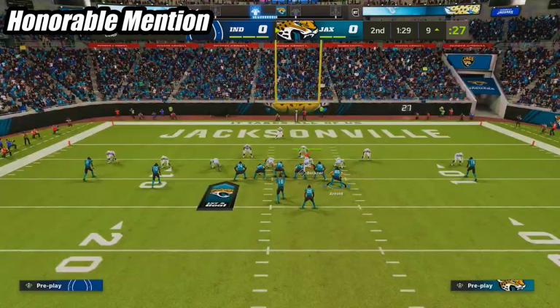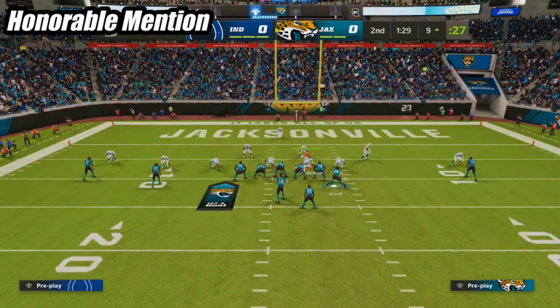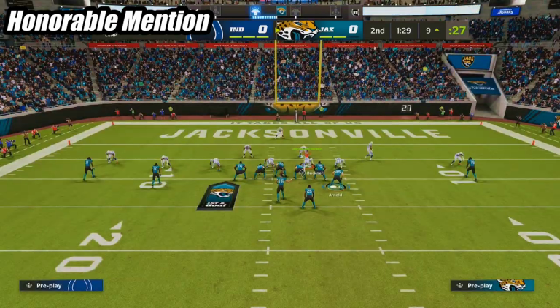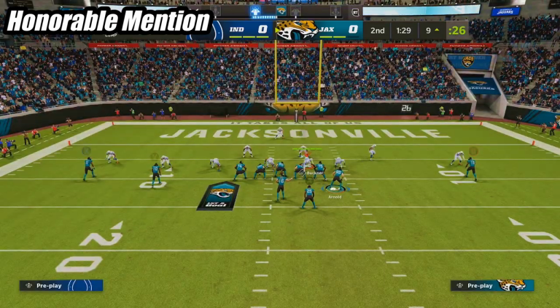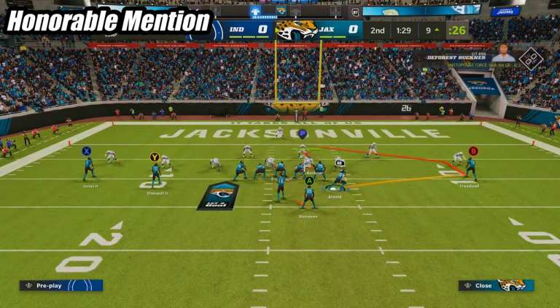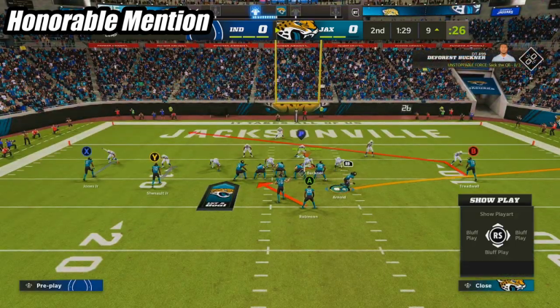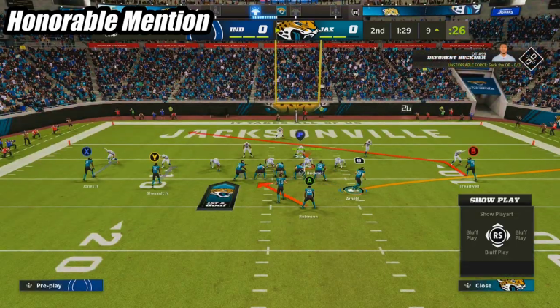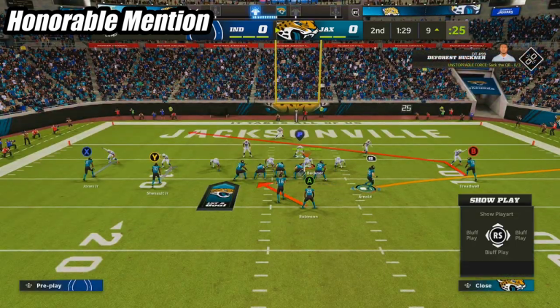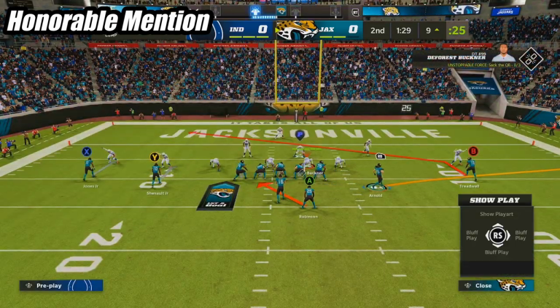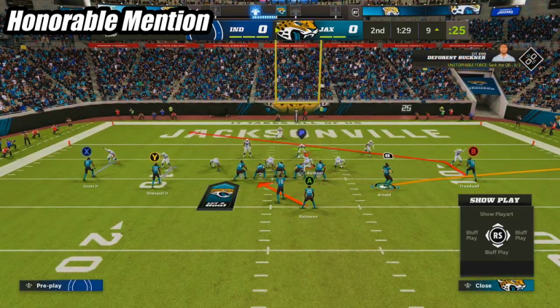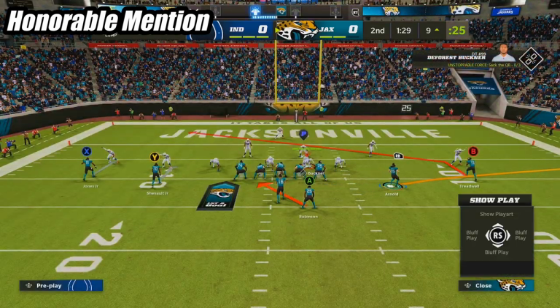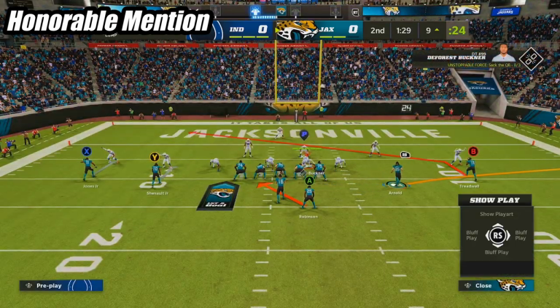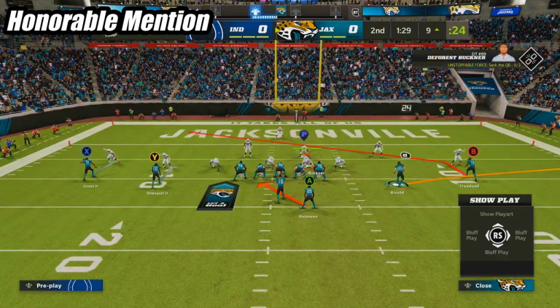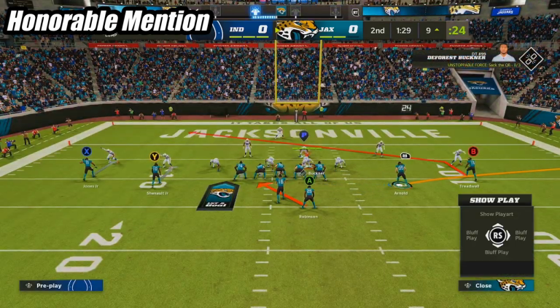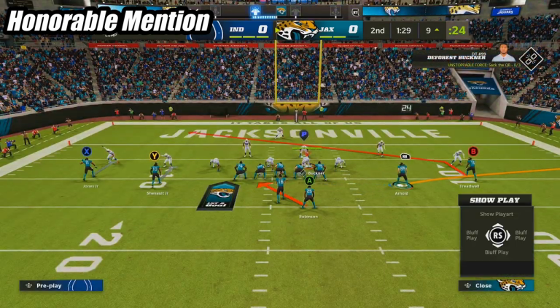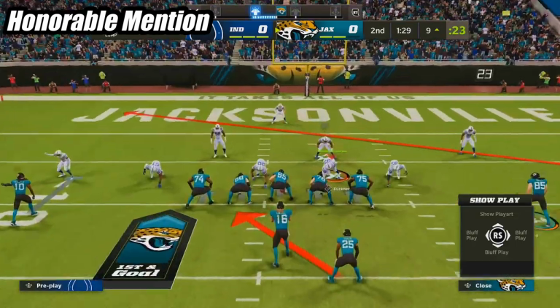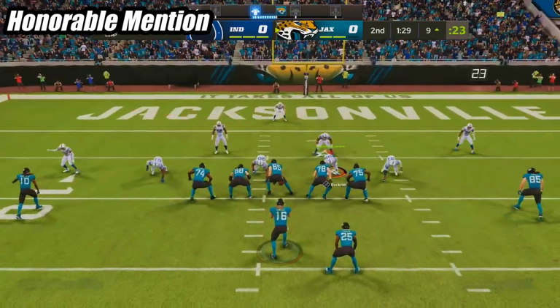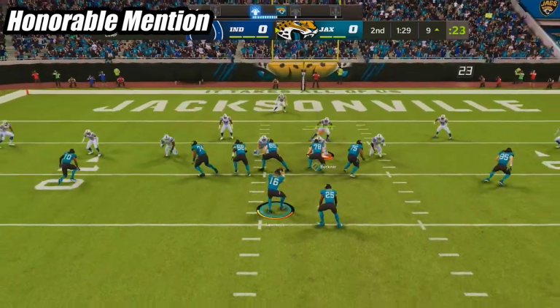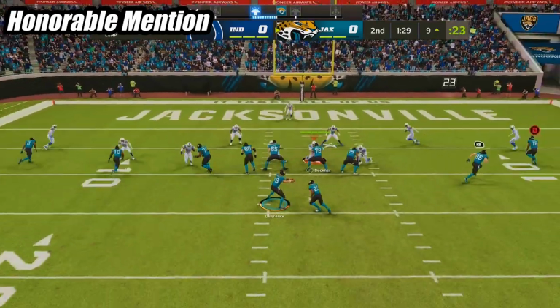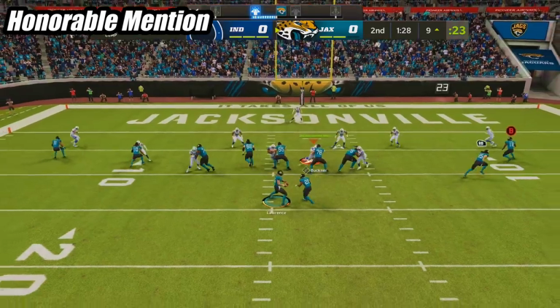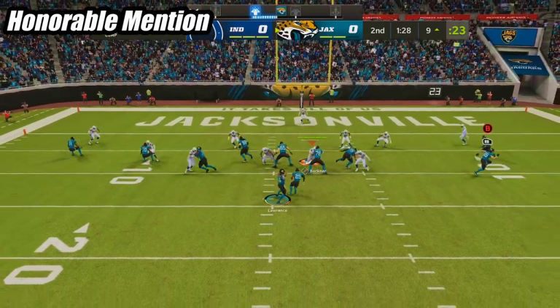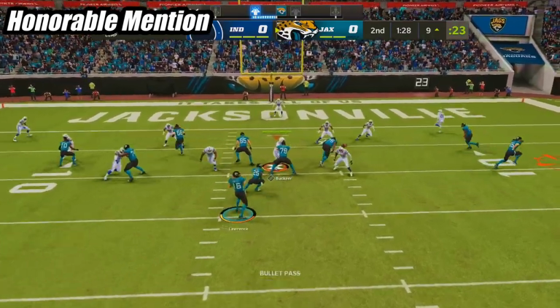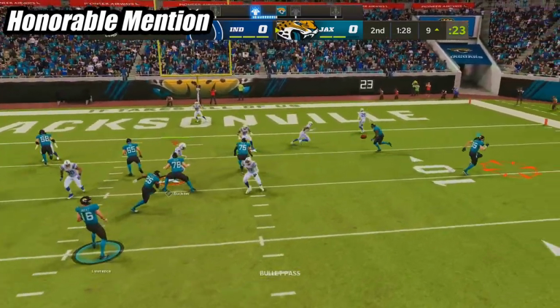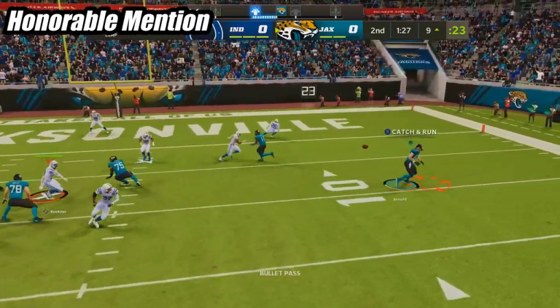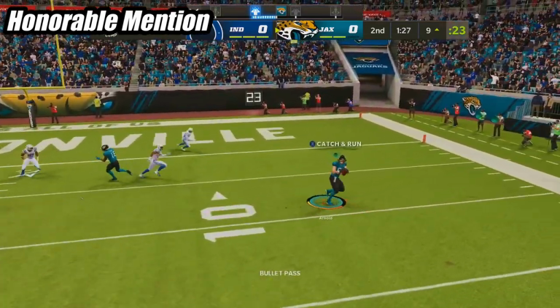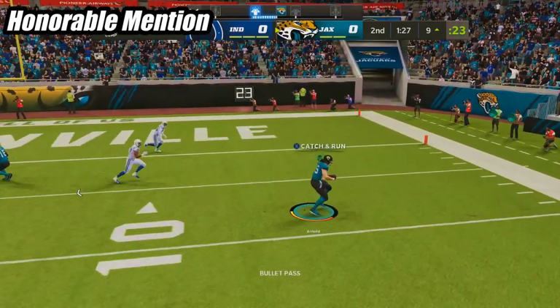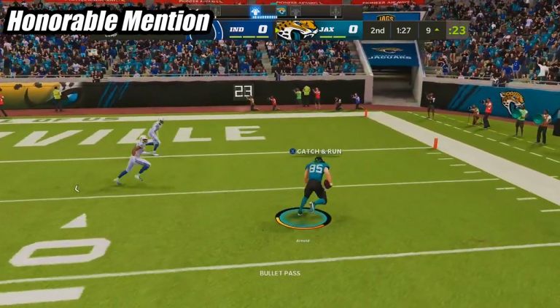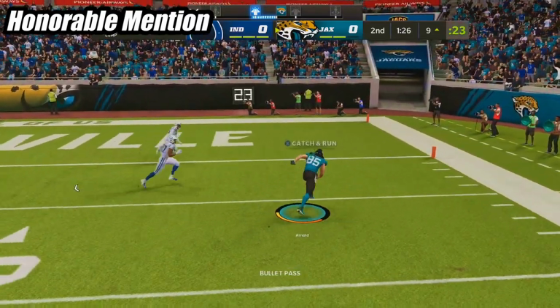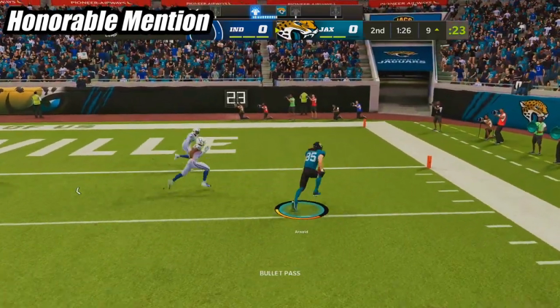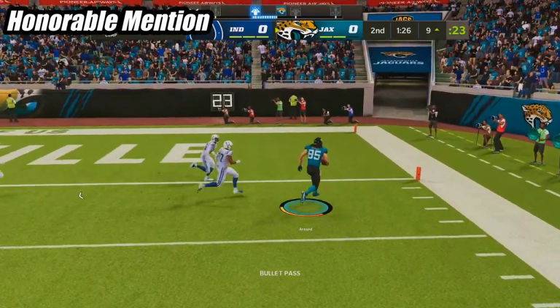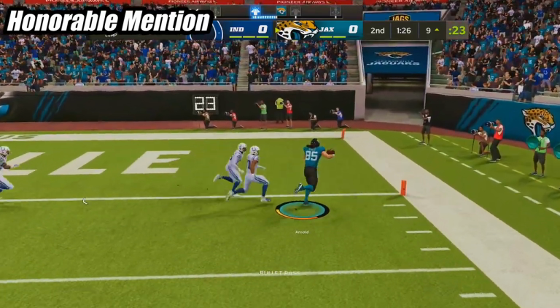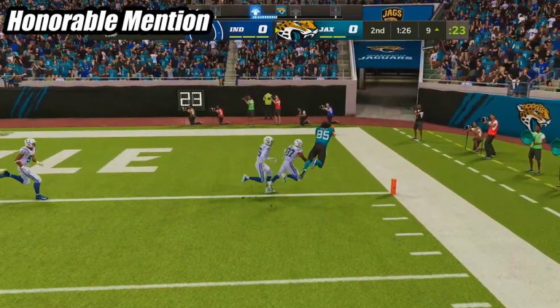To add an extra wrinkle, motion the tight end out before the snap, and that's going to get him to the outside even faster so he can rack up even more yards after the catch.